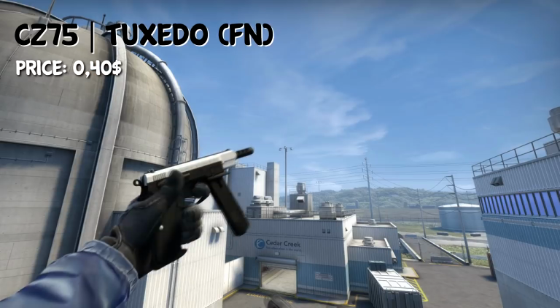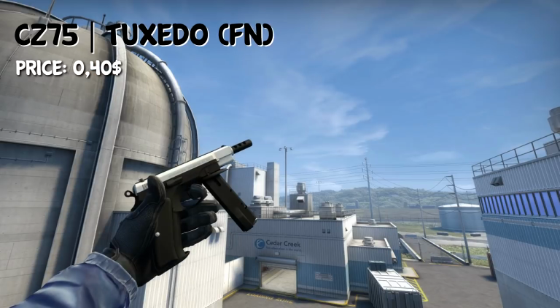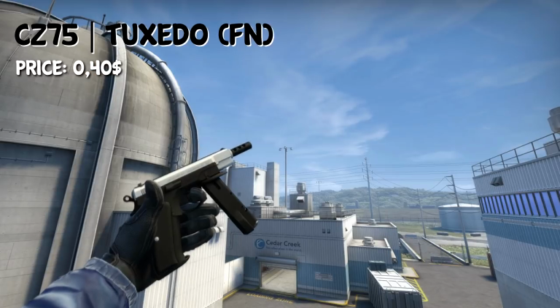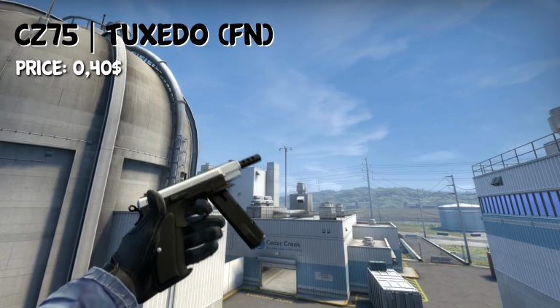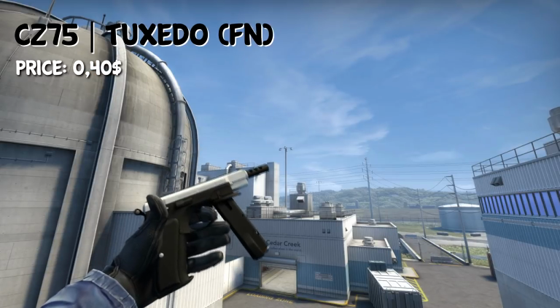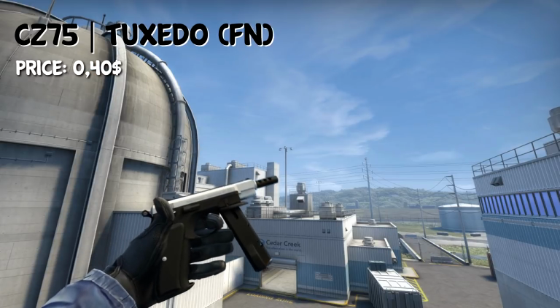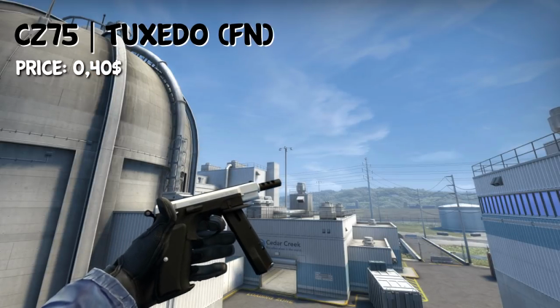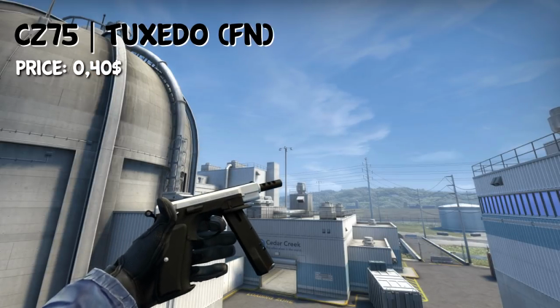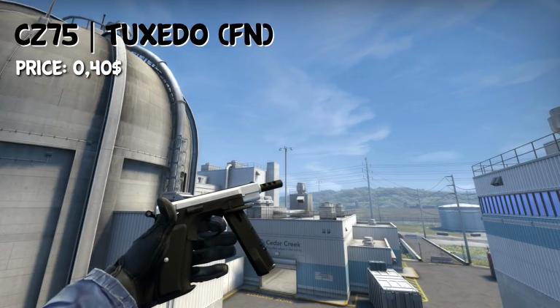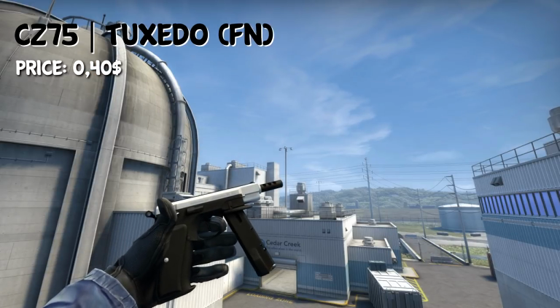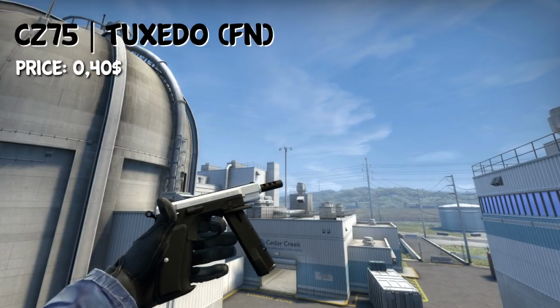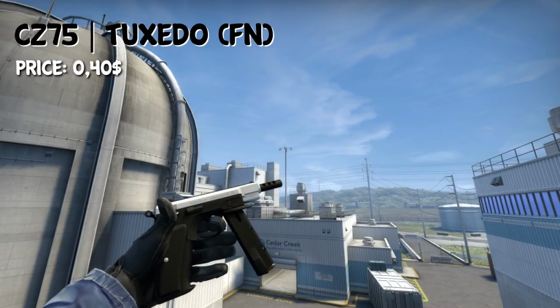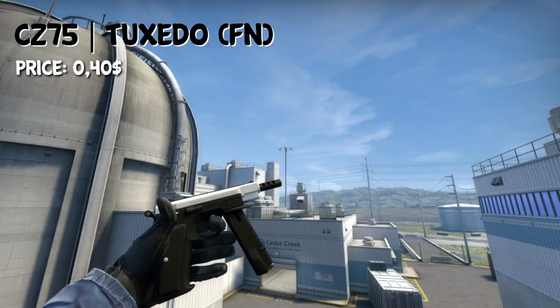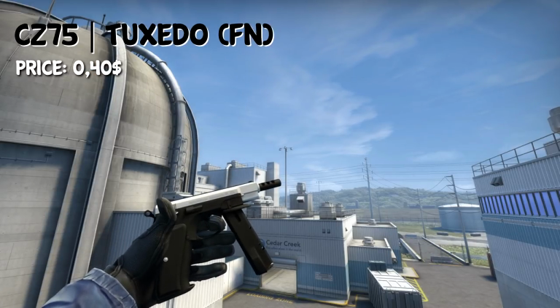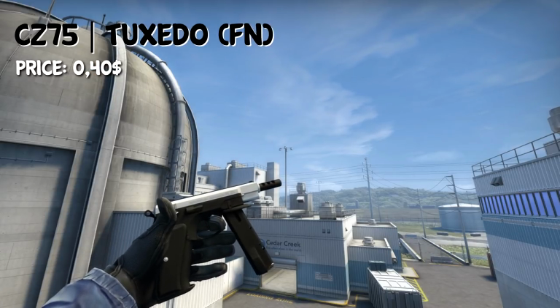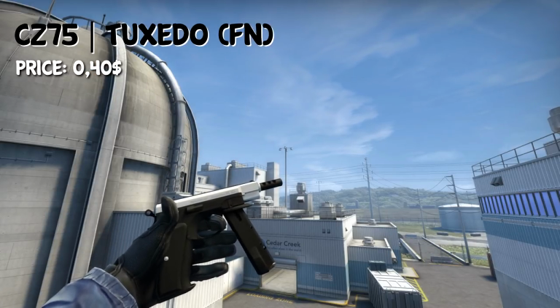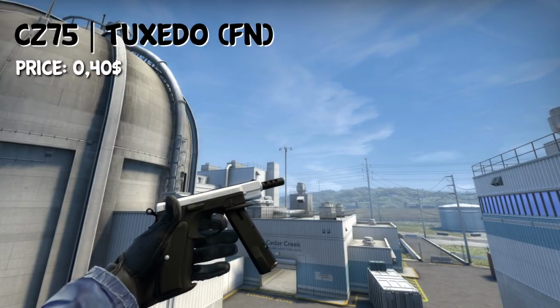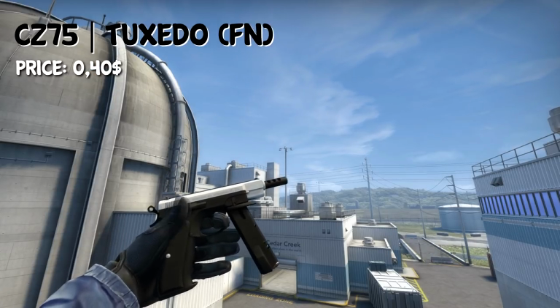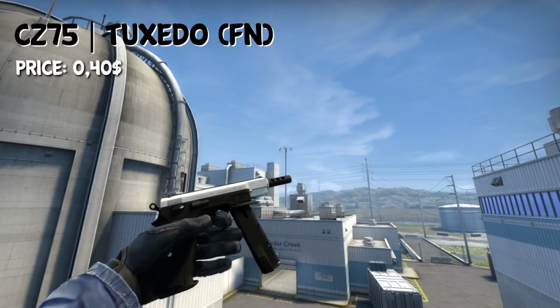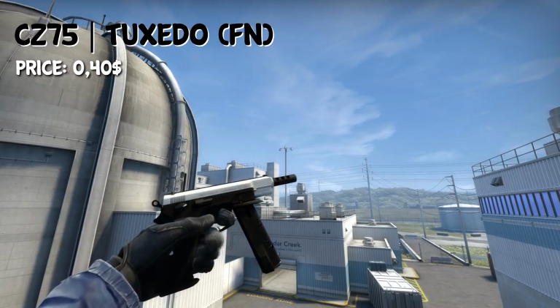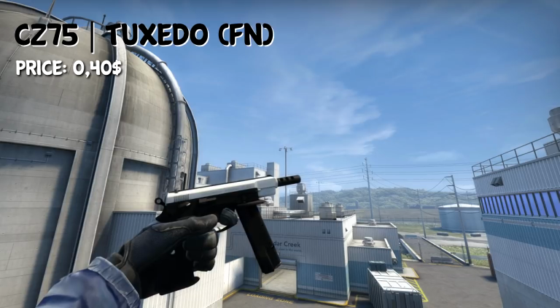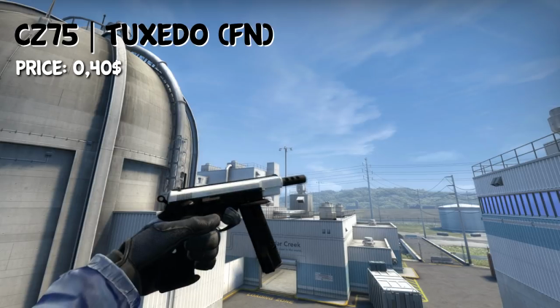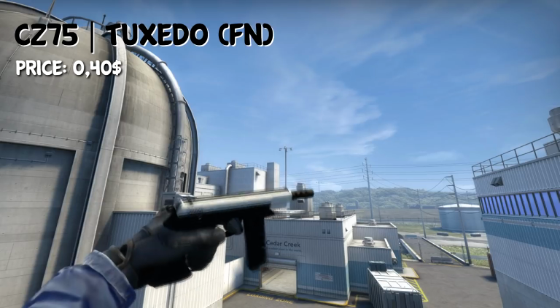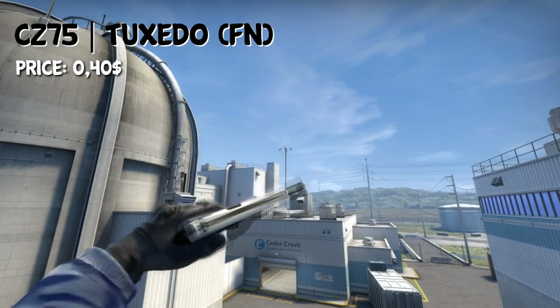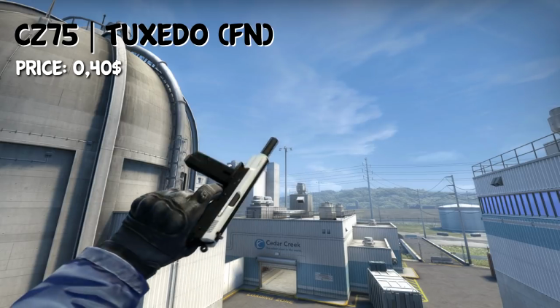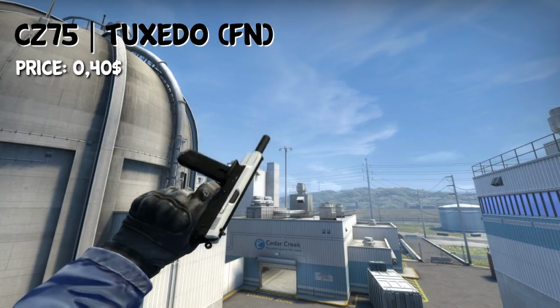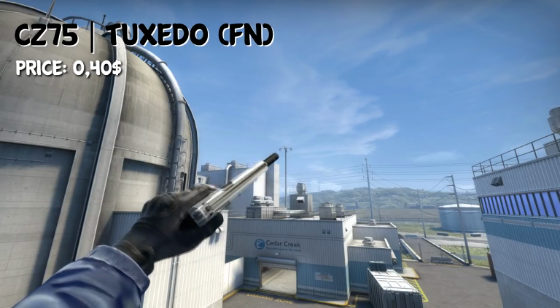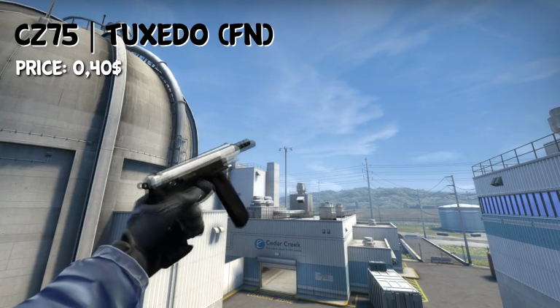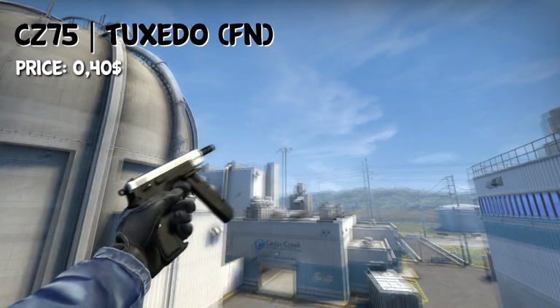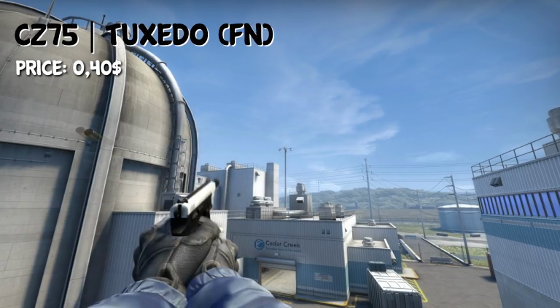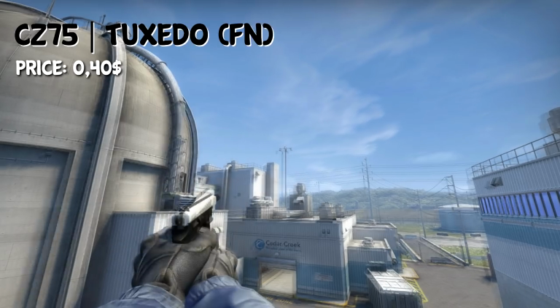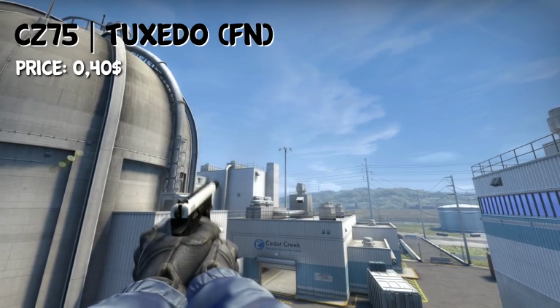If, however, you are a CZ player, then you can also go for the CZ Tuxedo in Factory New condition for $0.40.